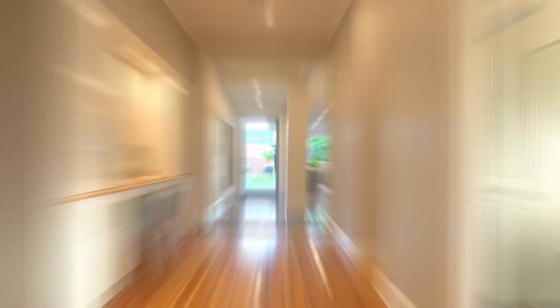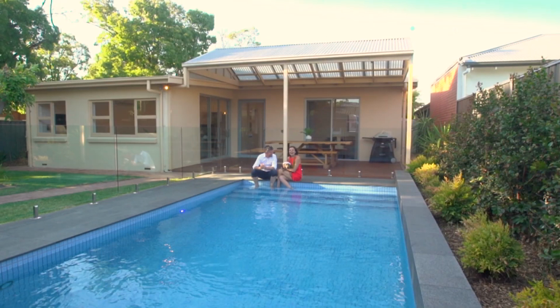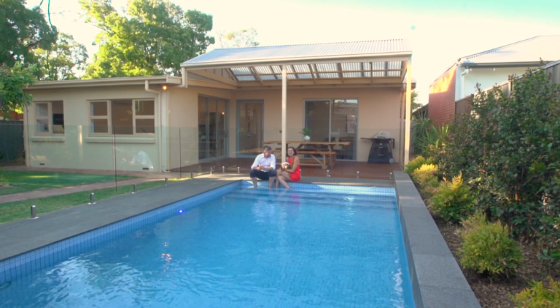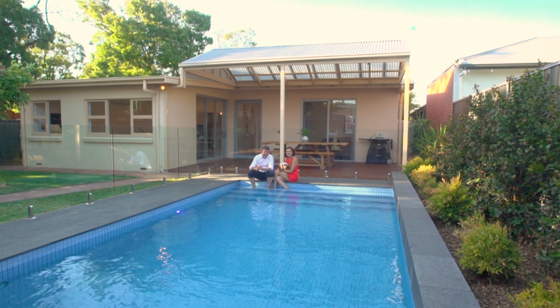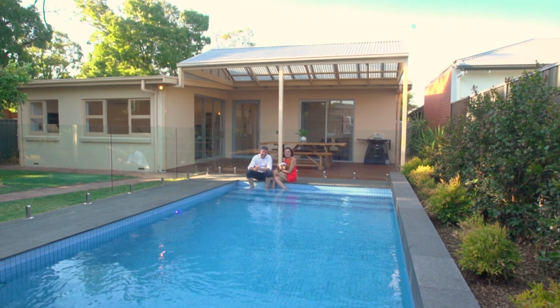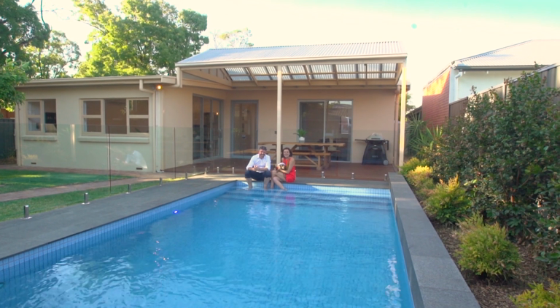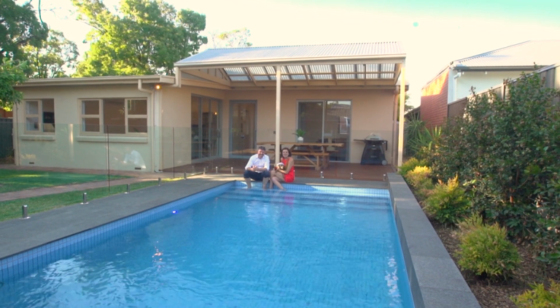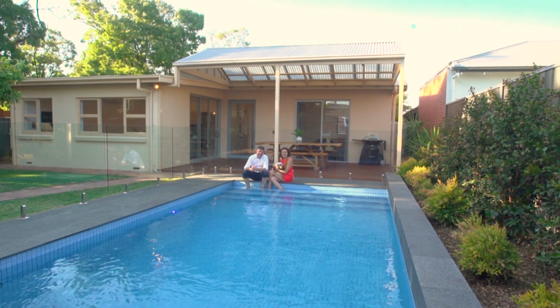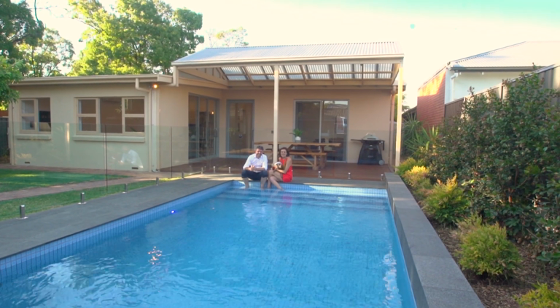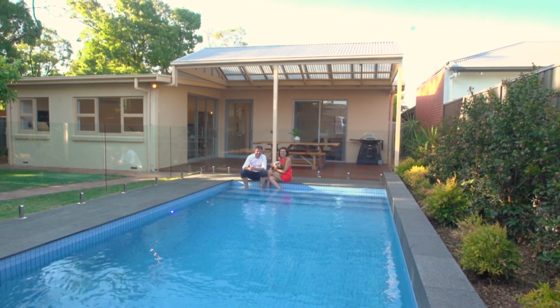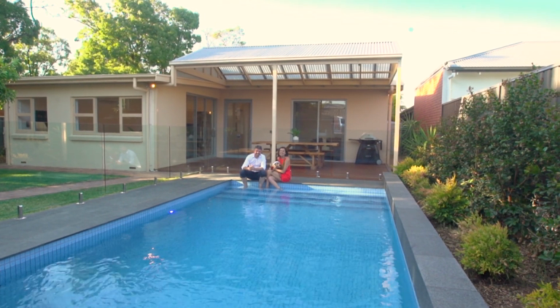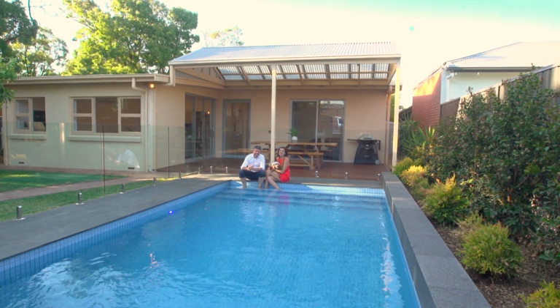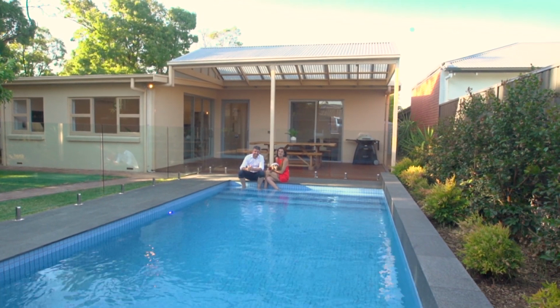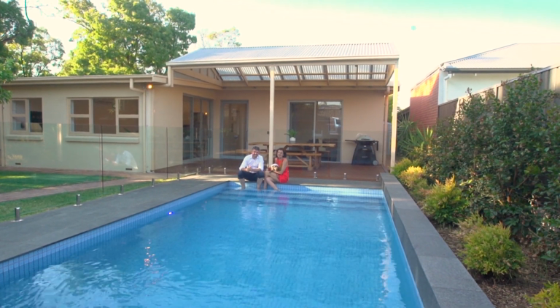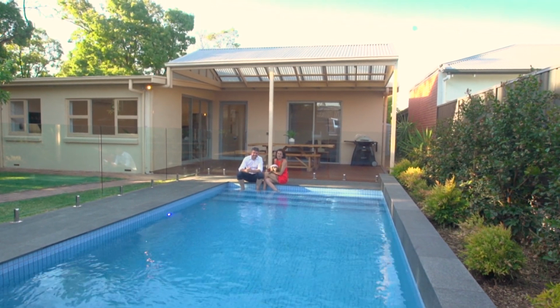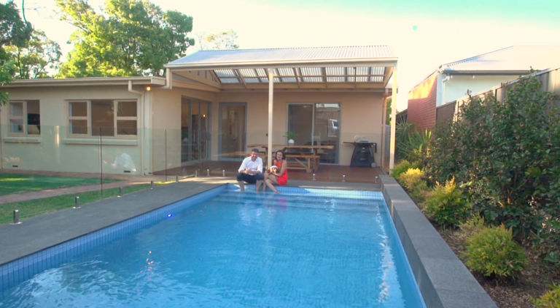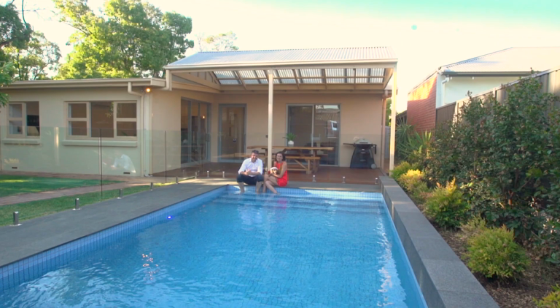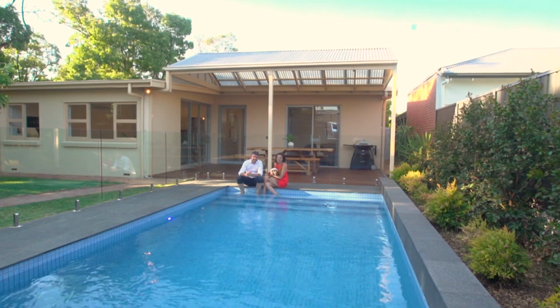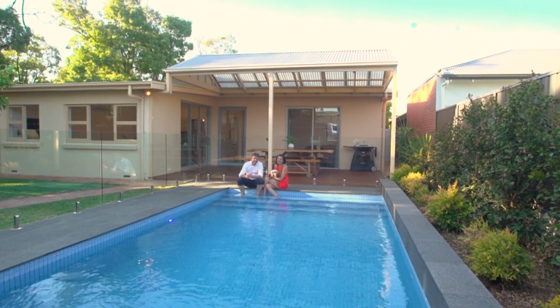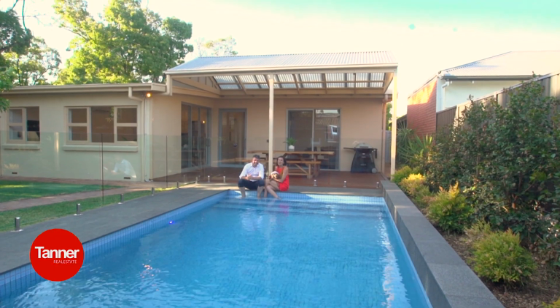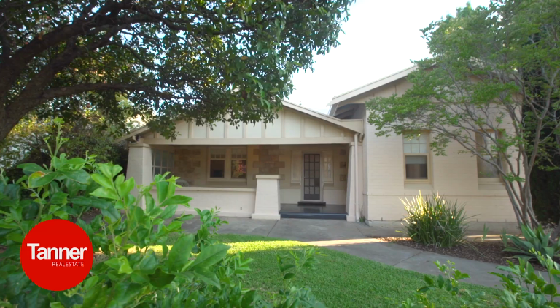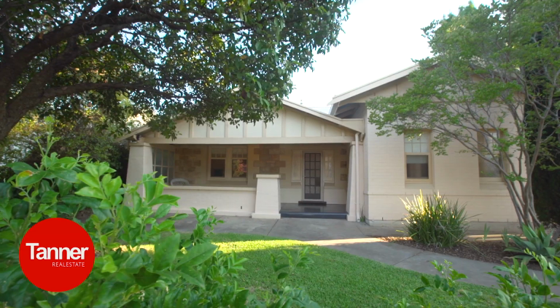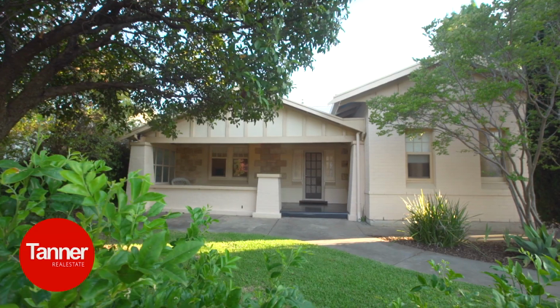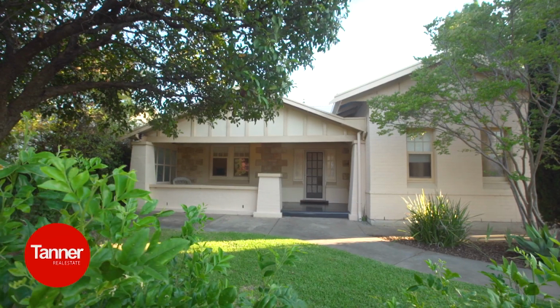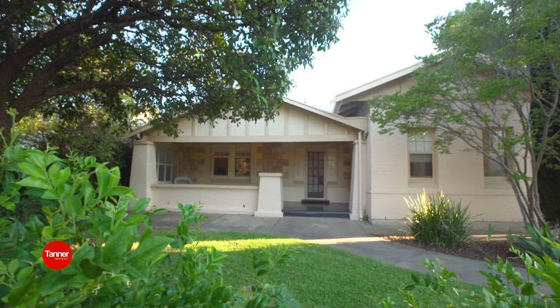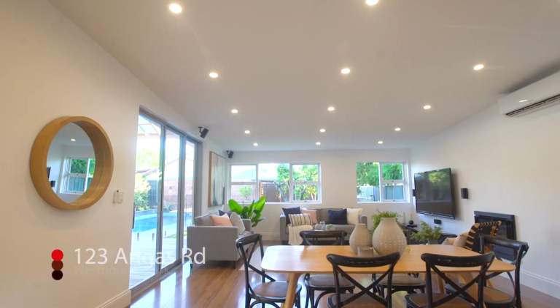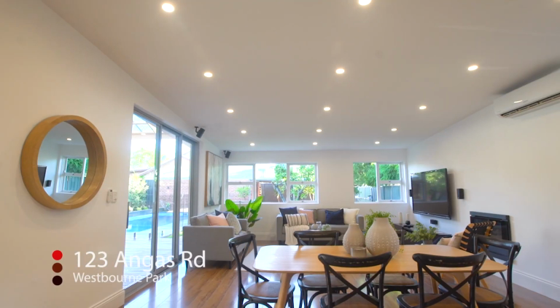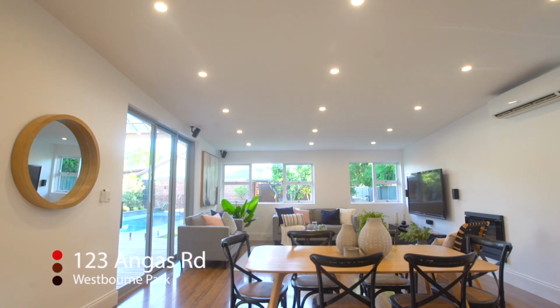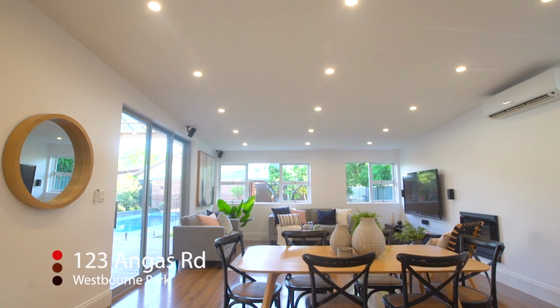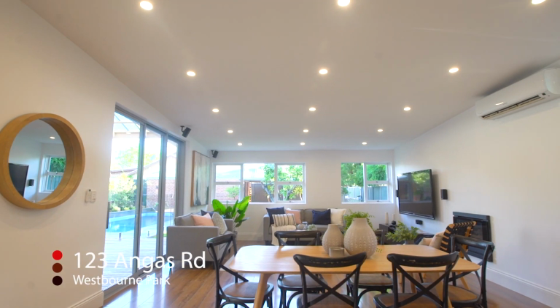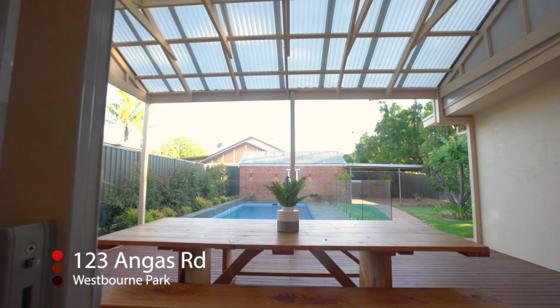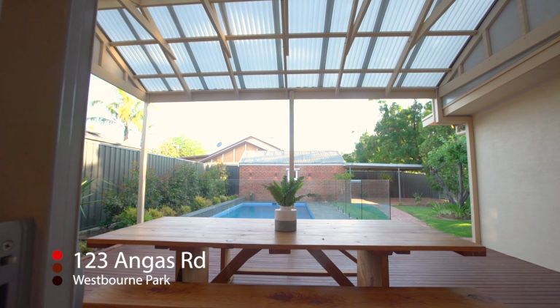Hi, Simon and Becky here from Tanner Real Estate. It's our great privilege to bring to the market 123 Angus Road, Westbourne Park.